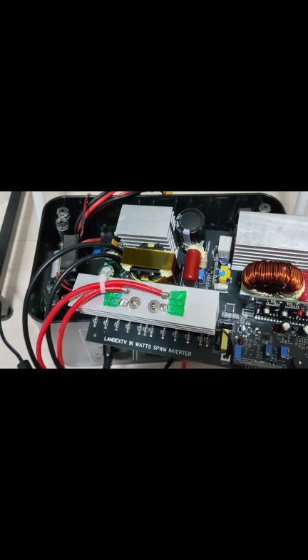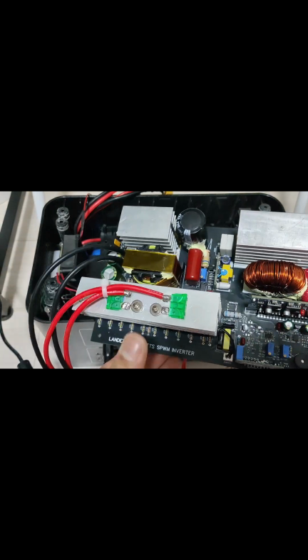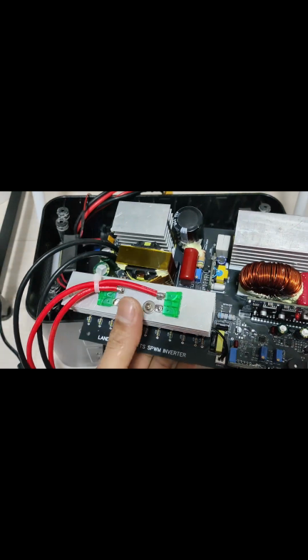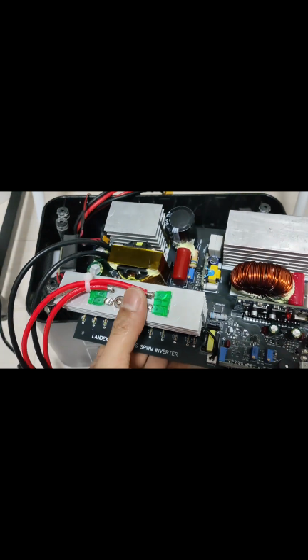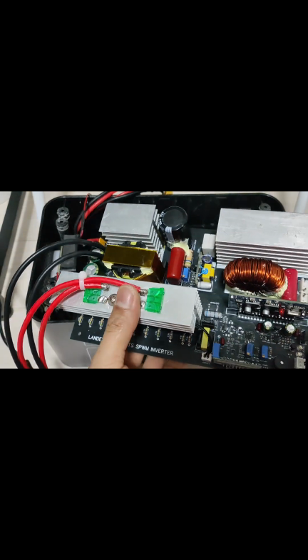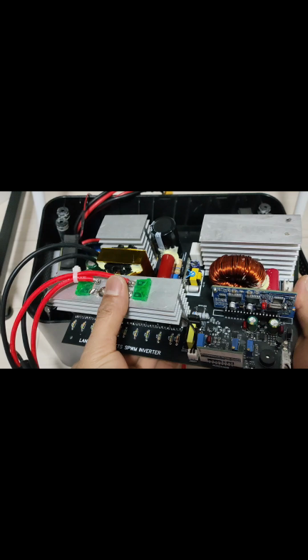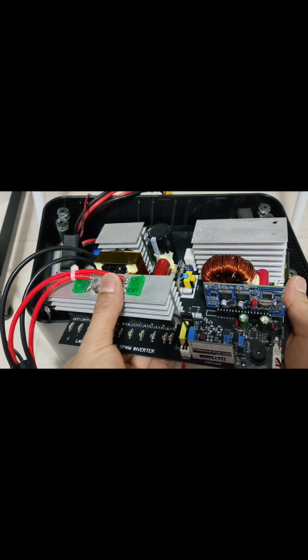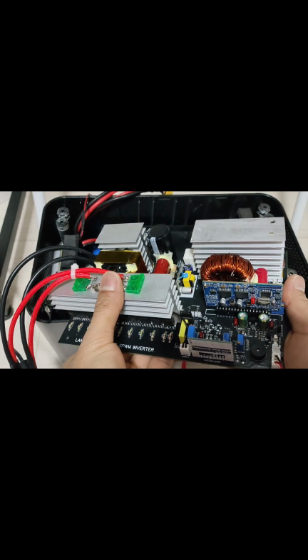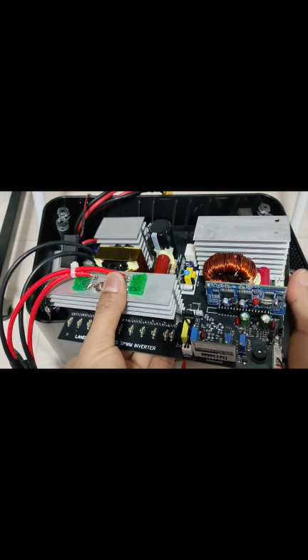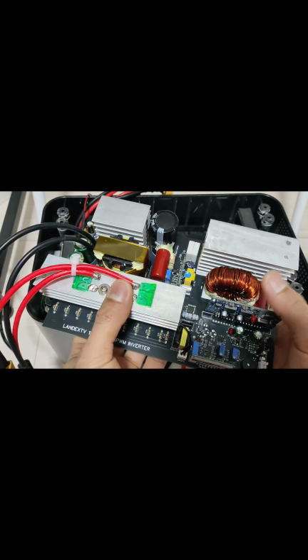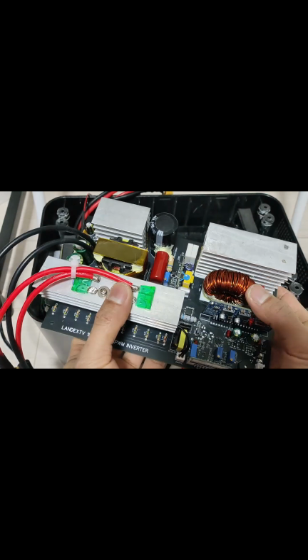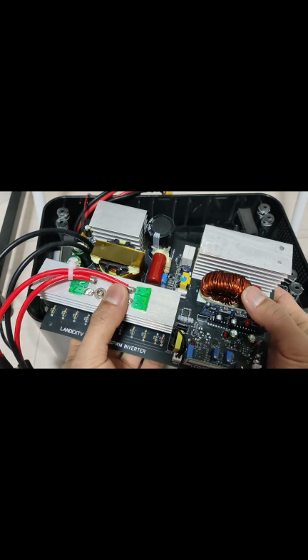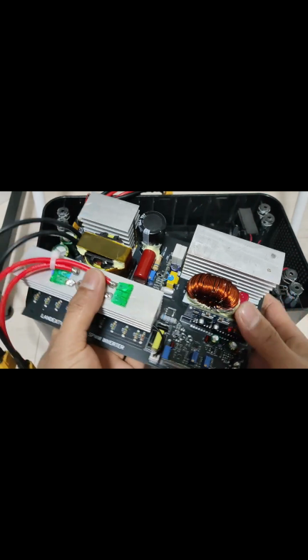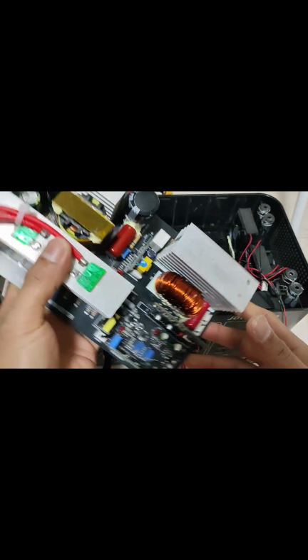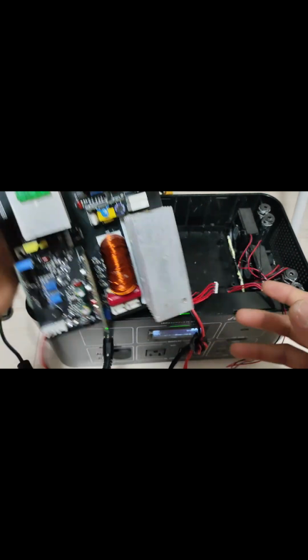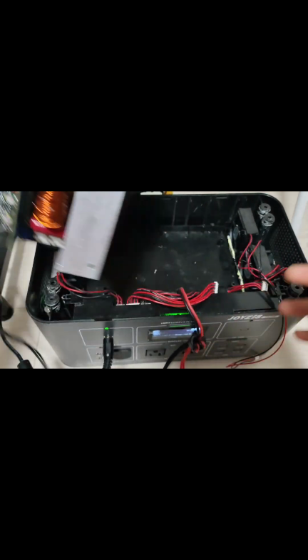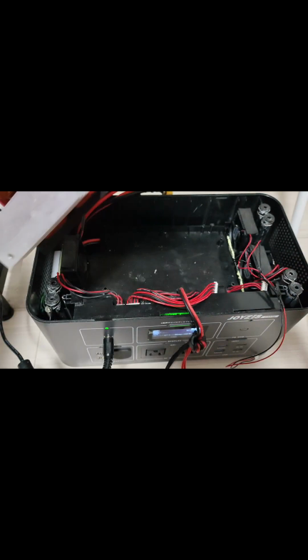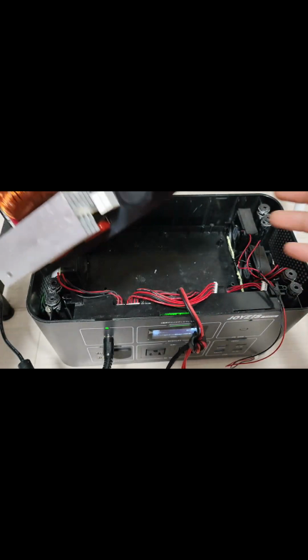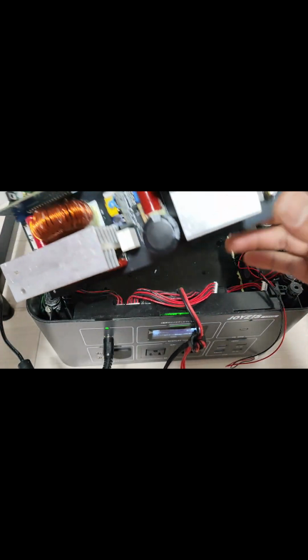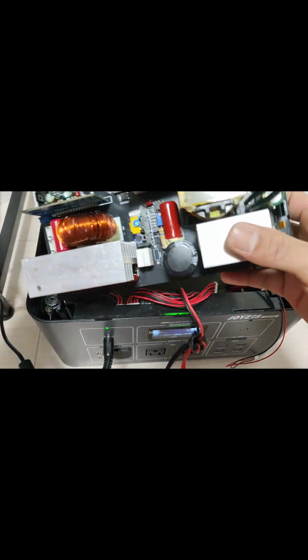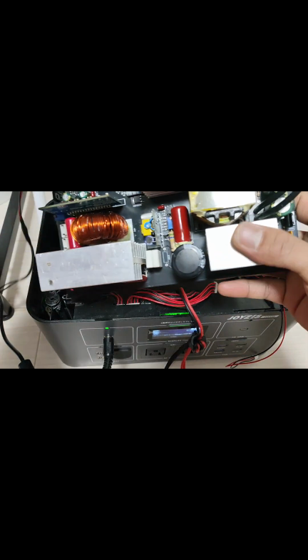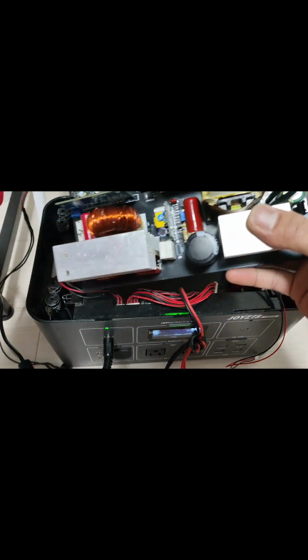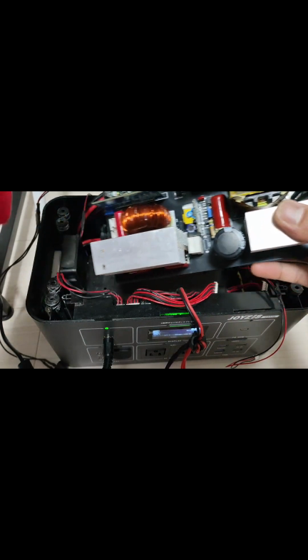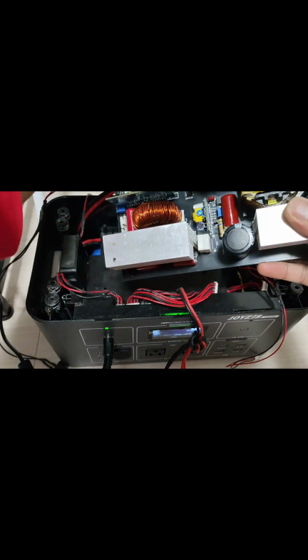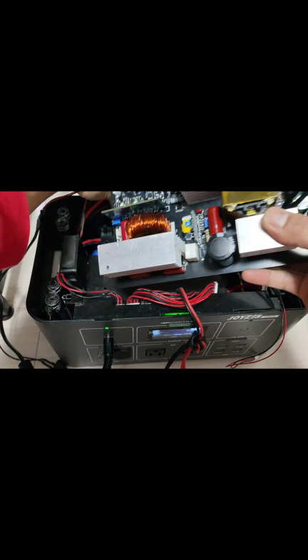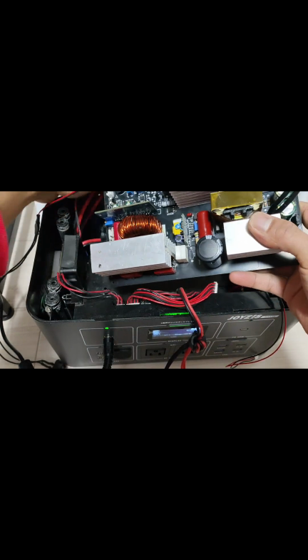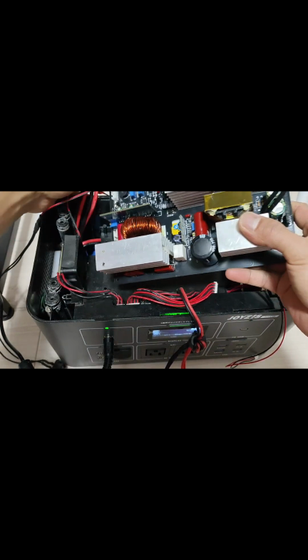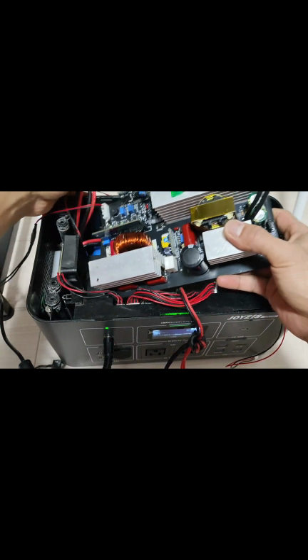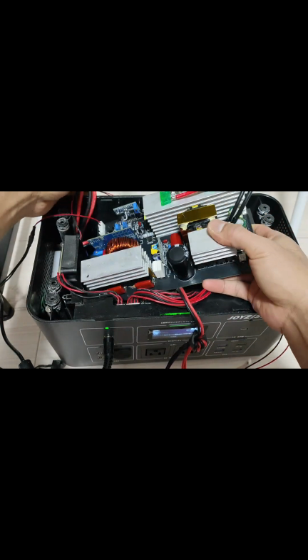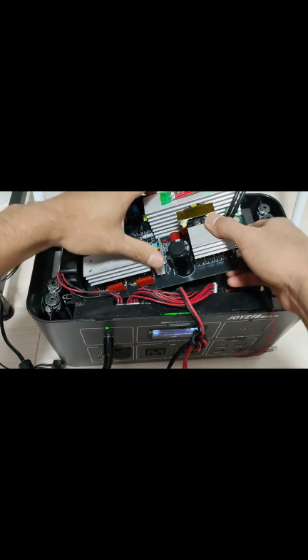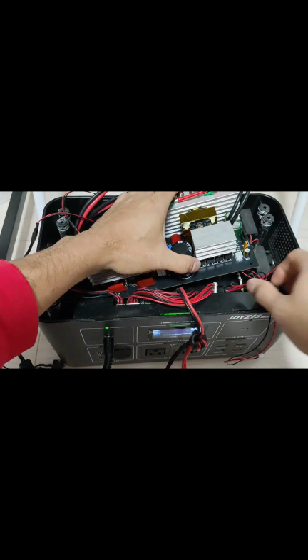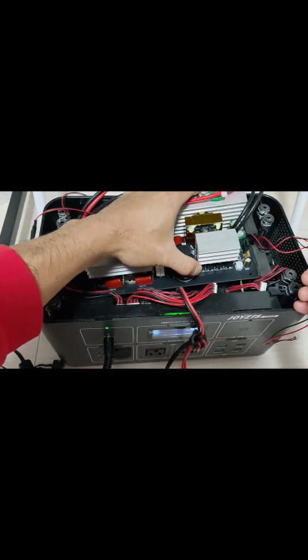Next I installed it on my portable power station. The inverter on this power station was damaged, so this is the replacement.